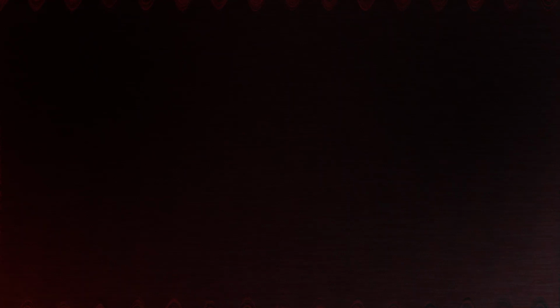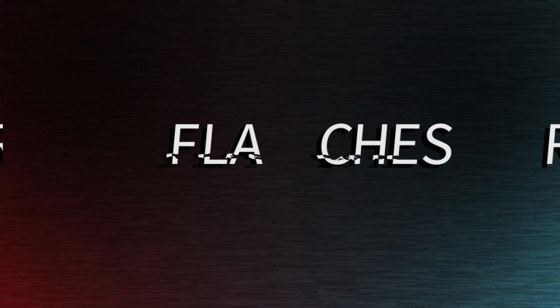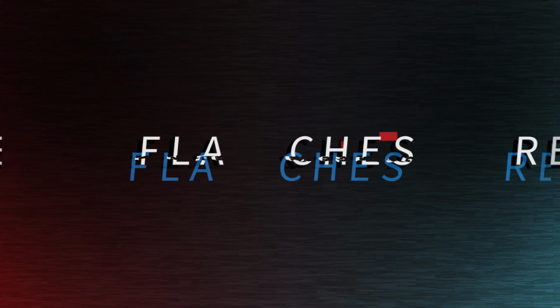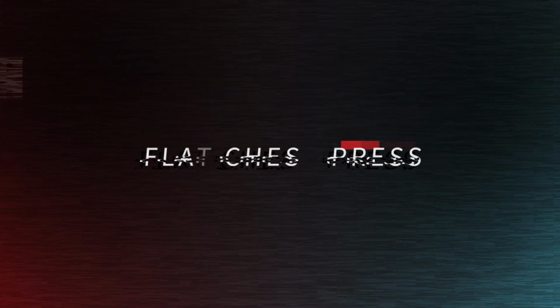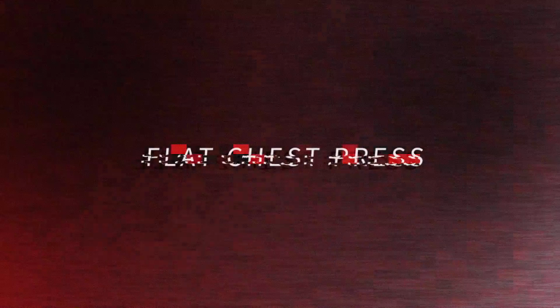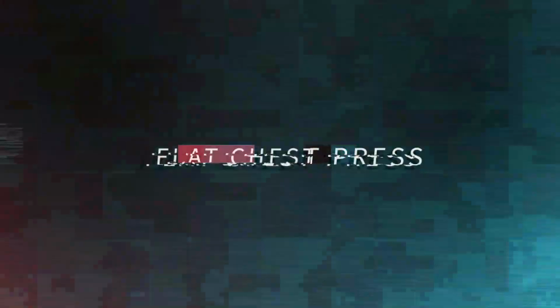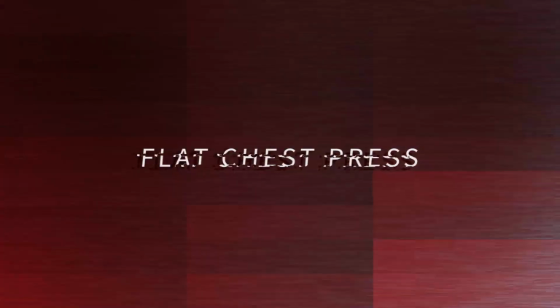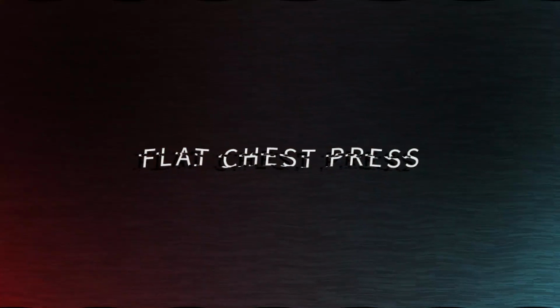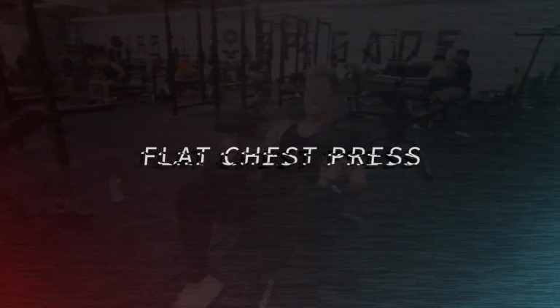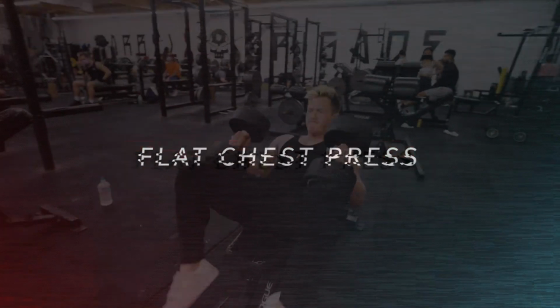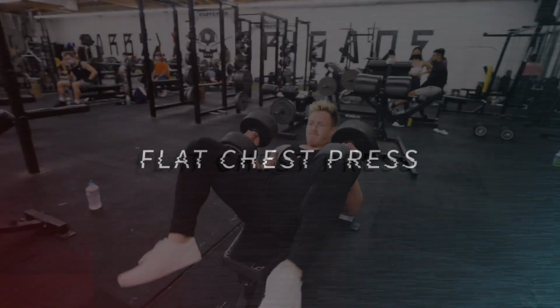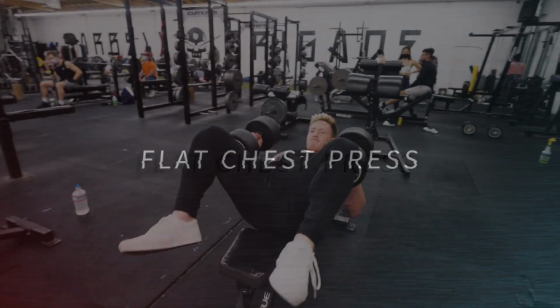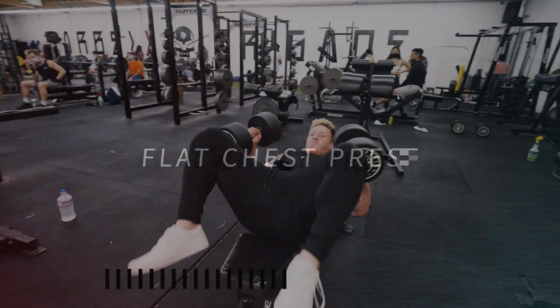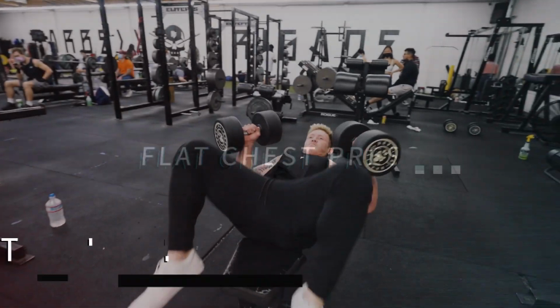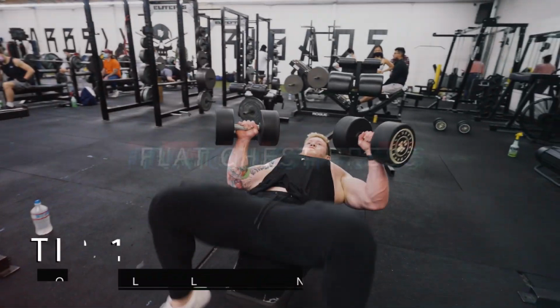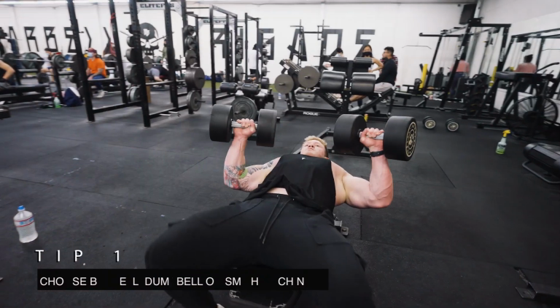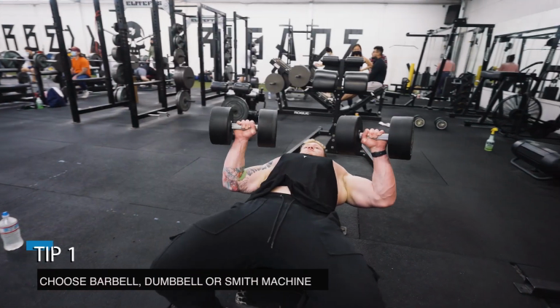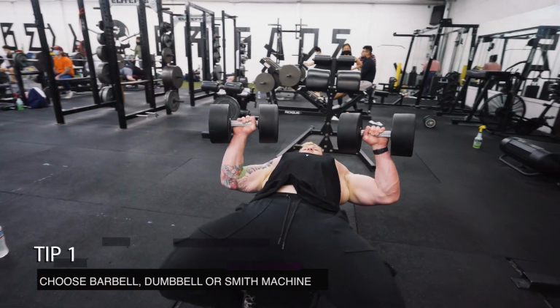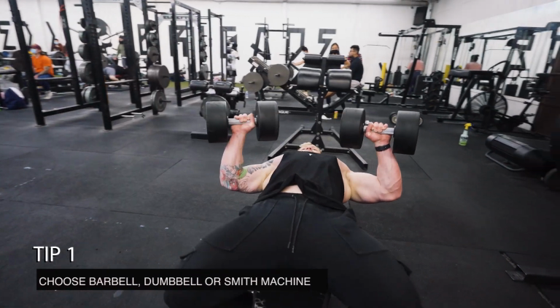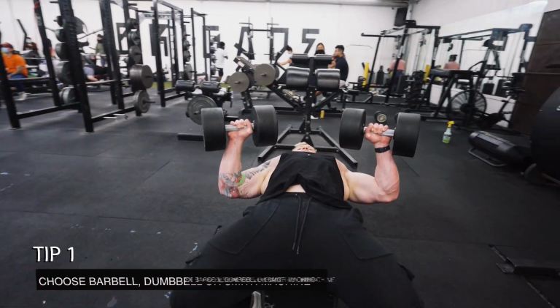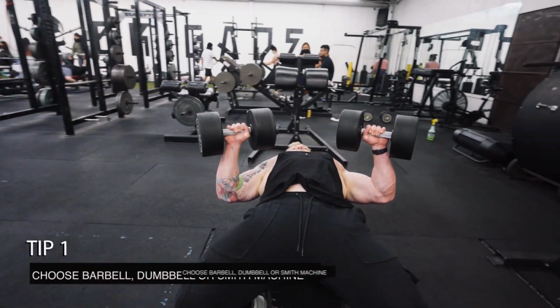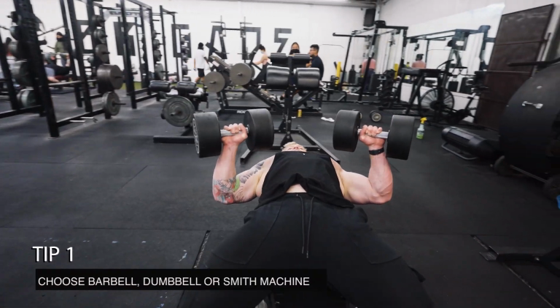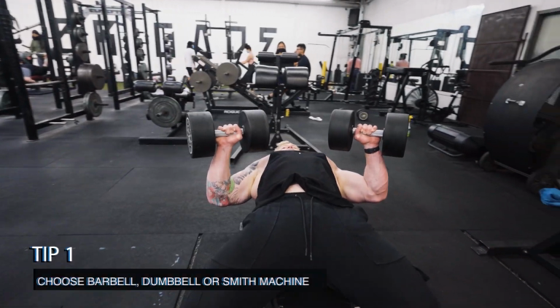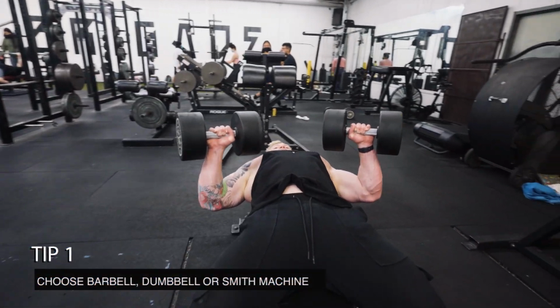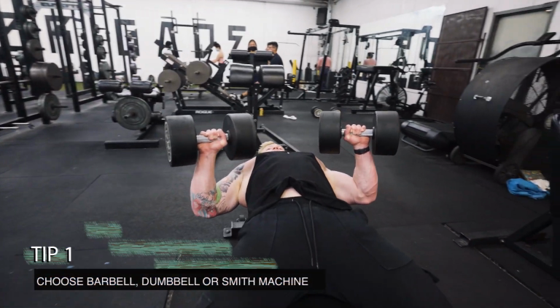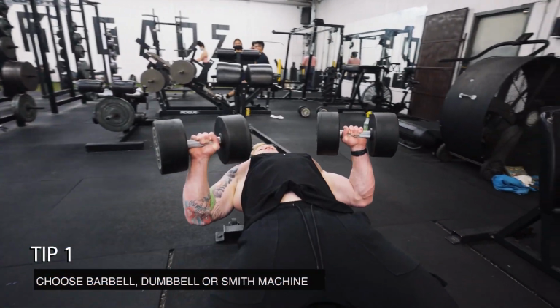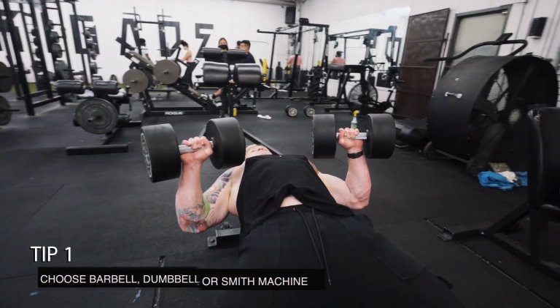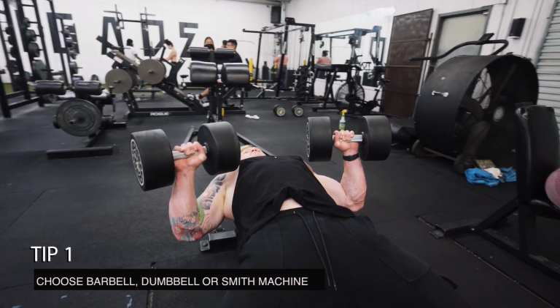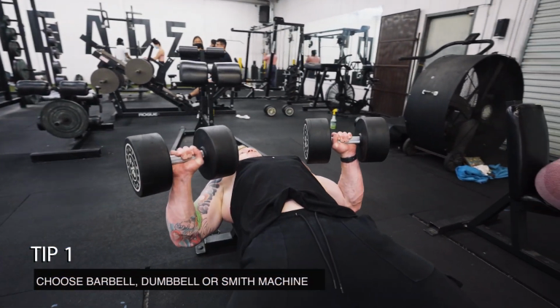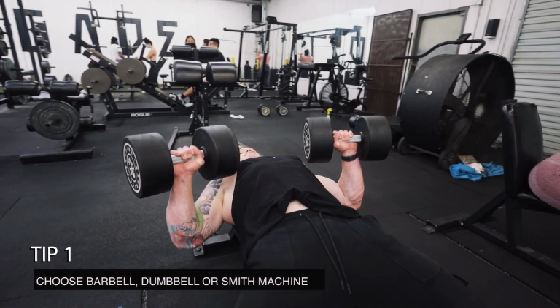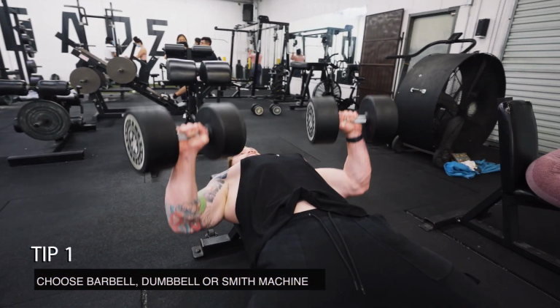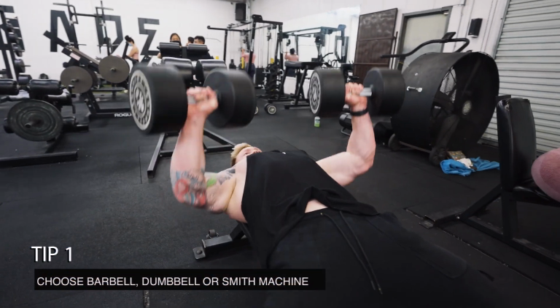Flat chest press. Choose a variation of your liking: barbell, dumbbell, or Smith machine.